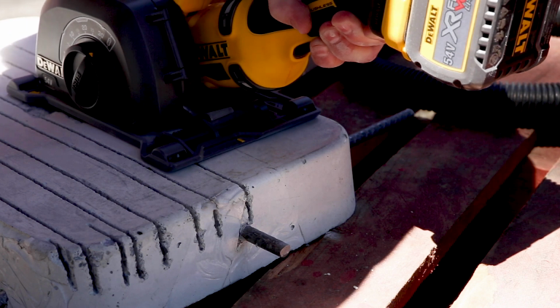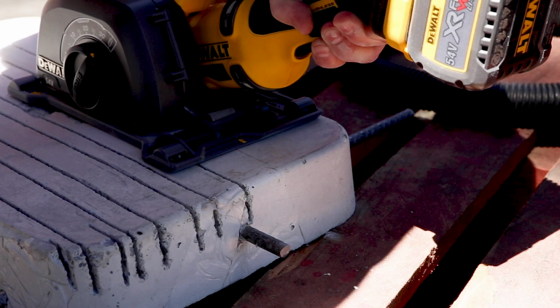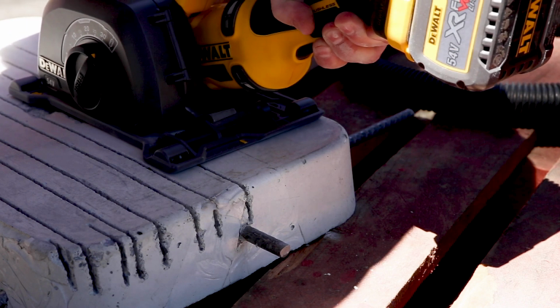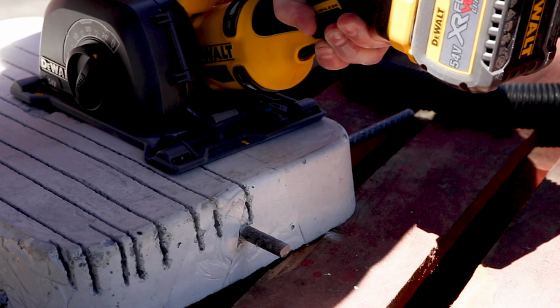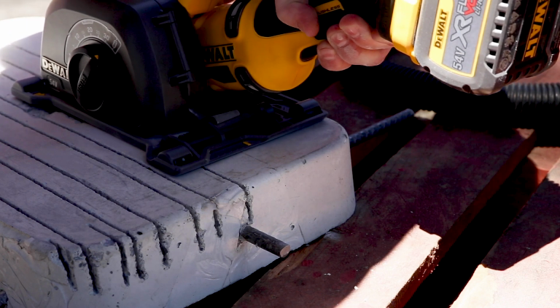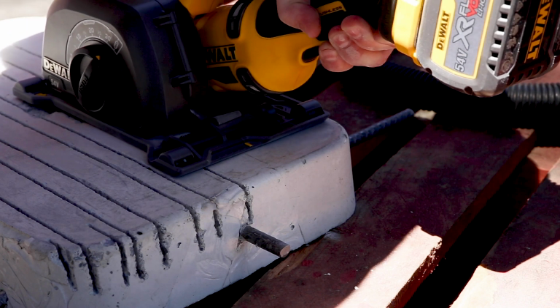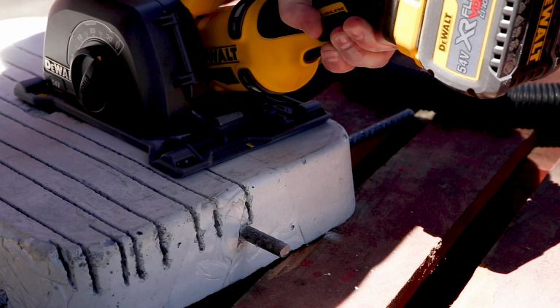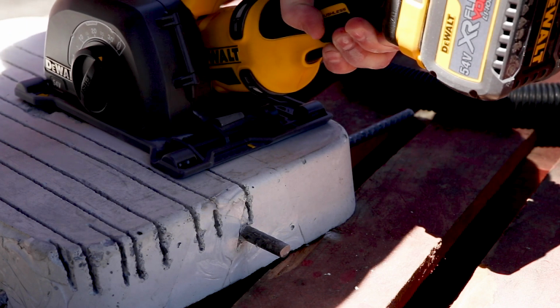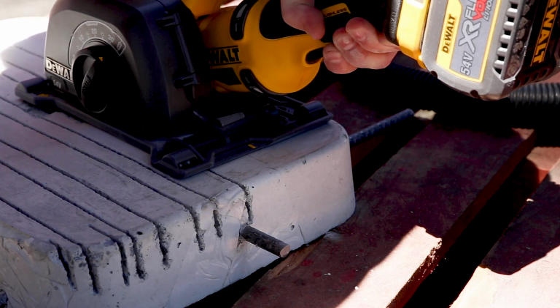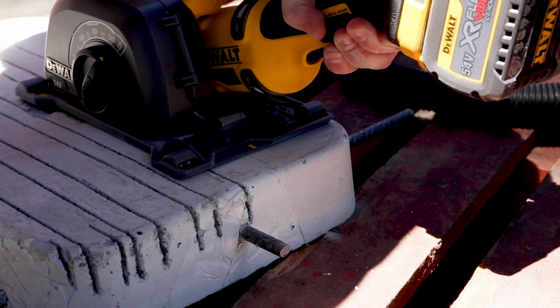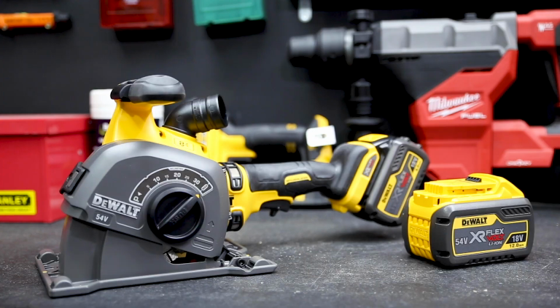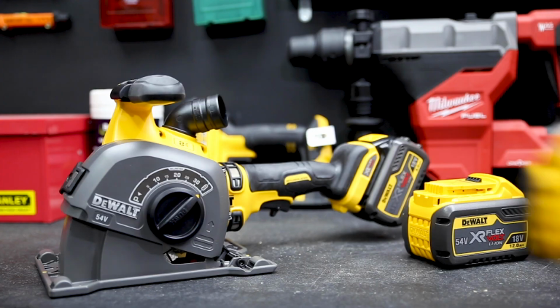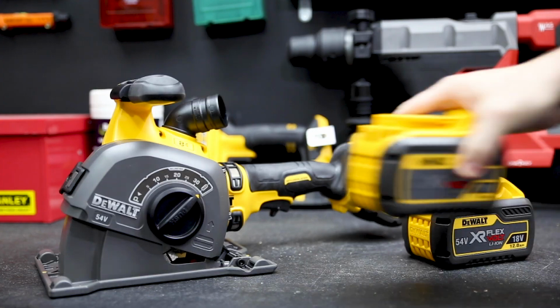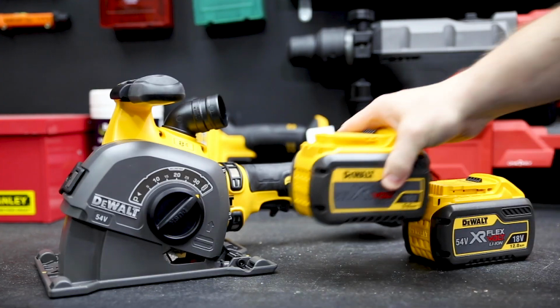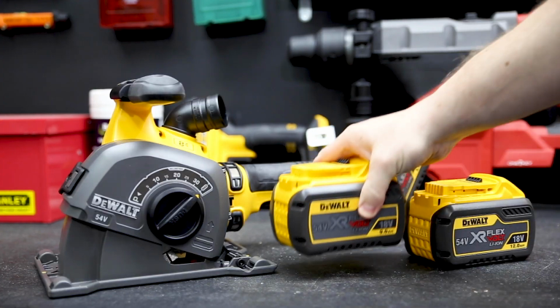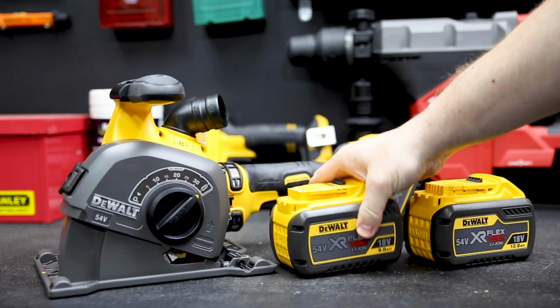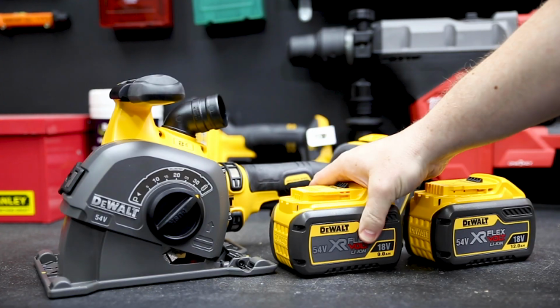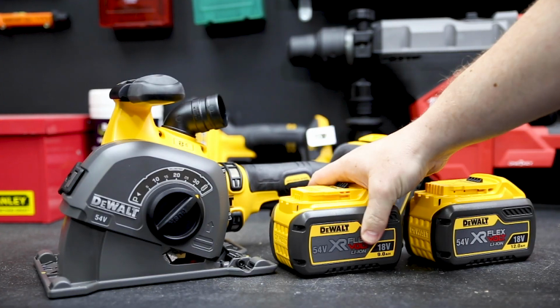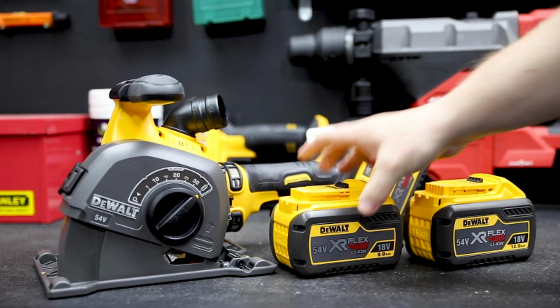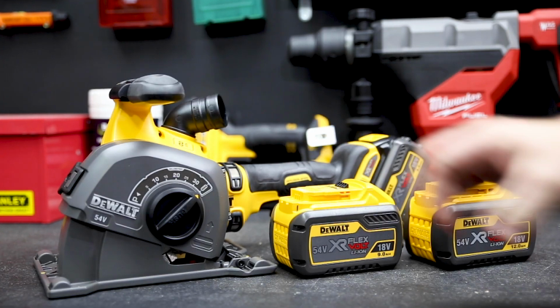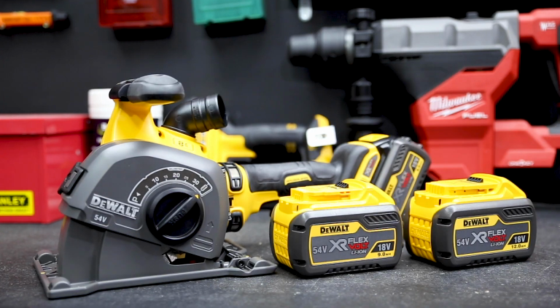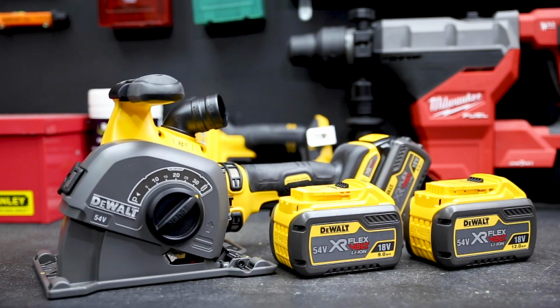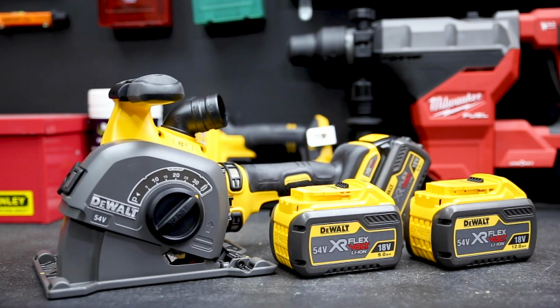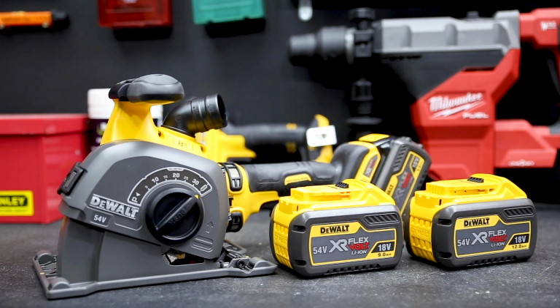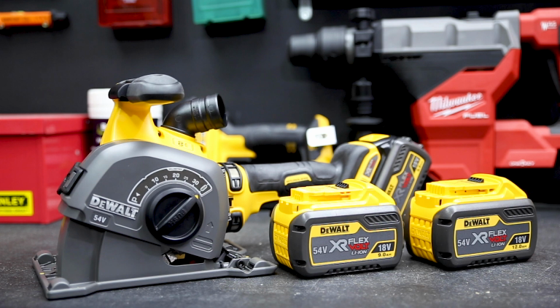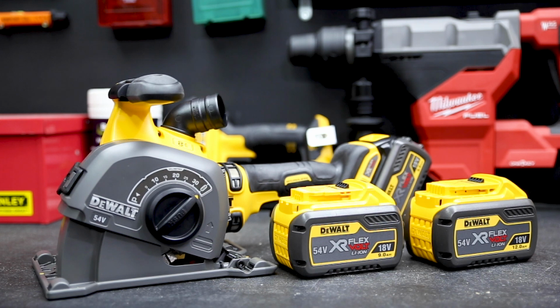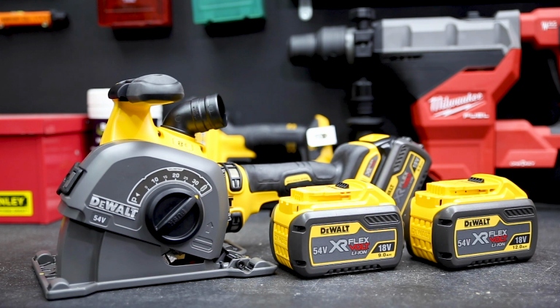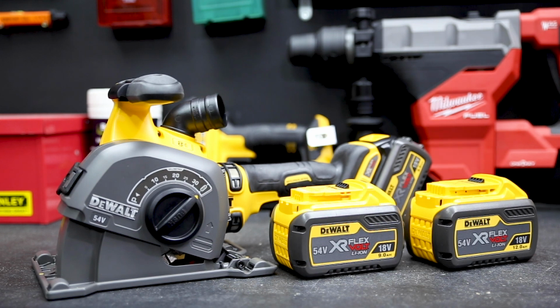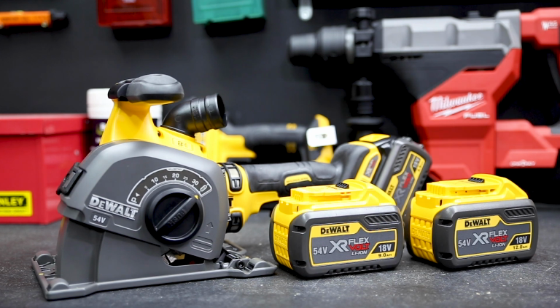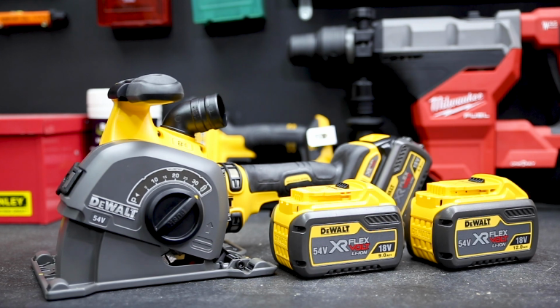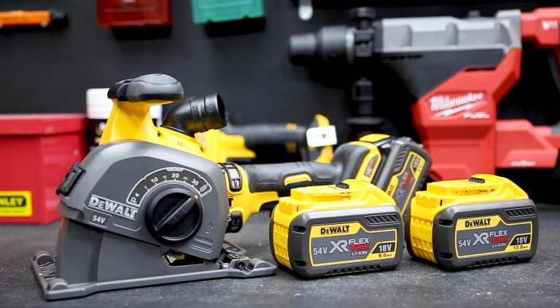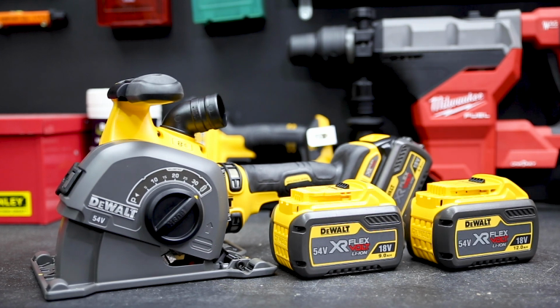And if you need even better run time, you can always run it with a 9Ah or a 12Ah DeWalt FlexVolt battery.